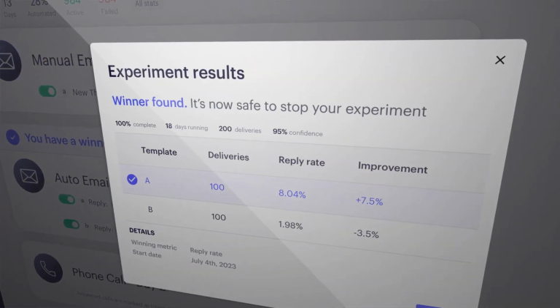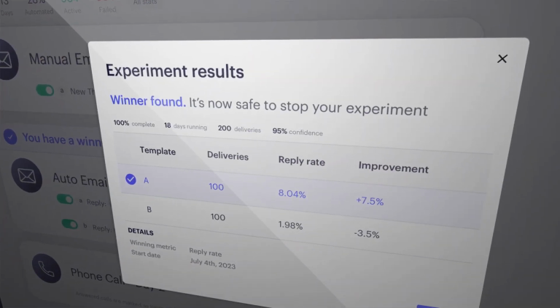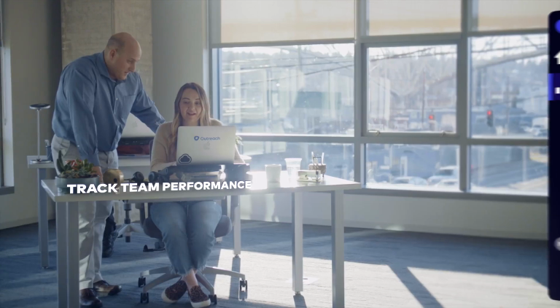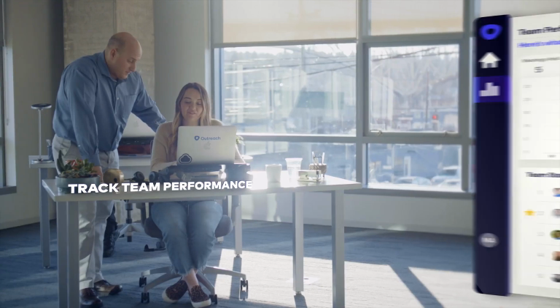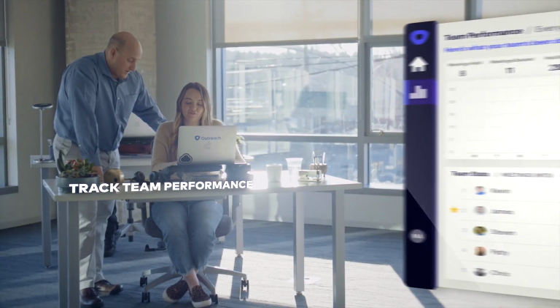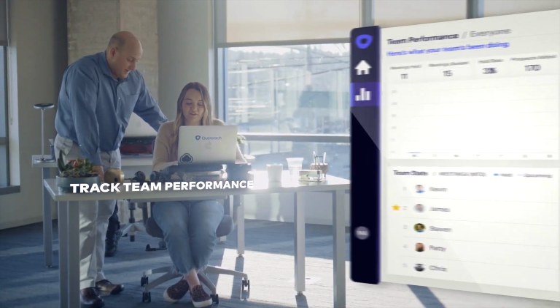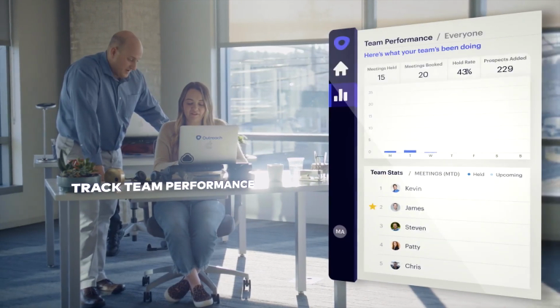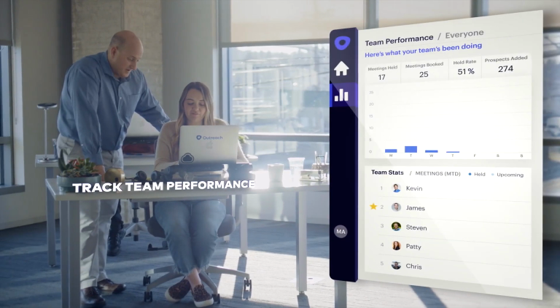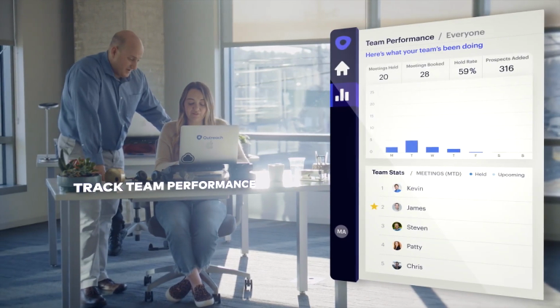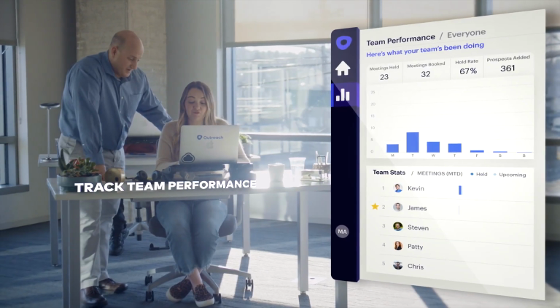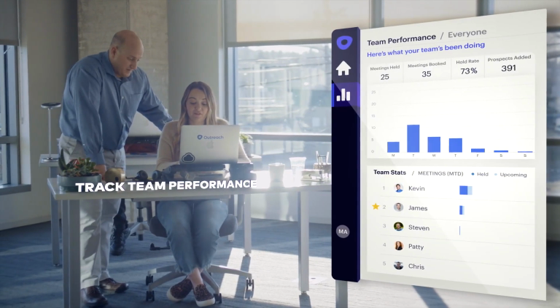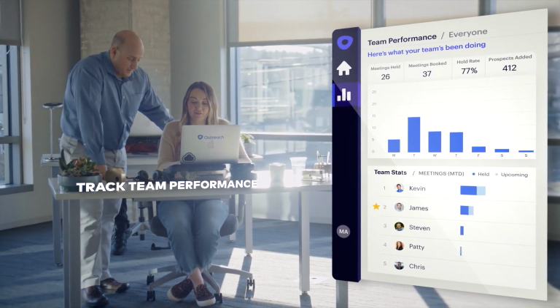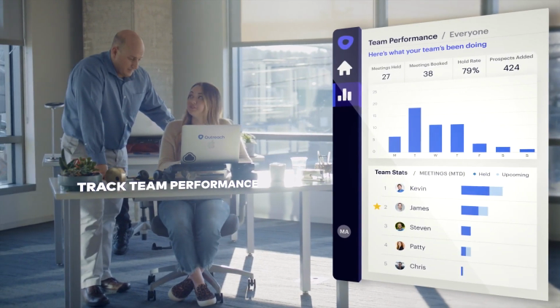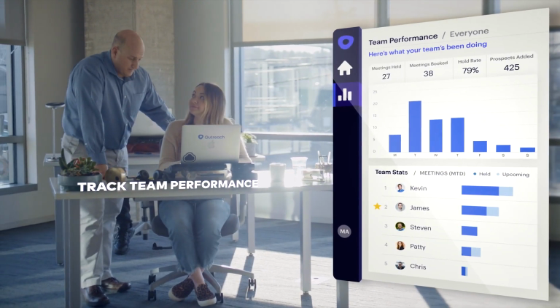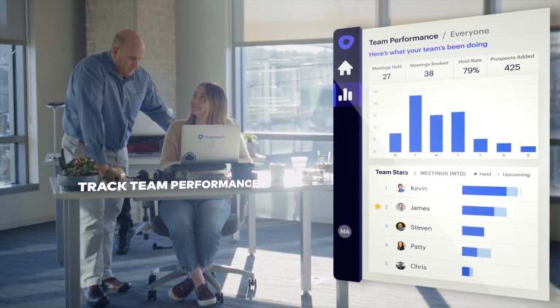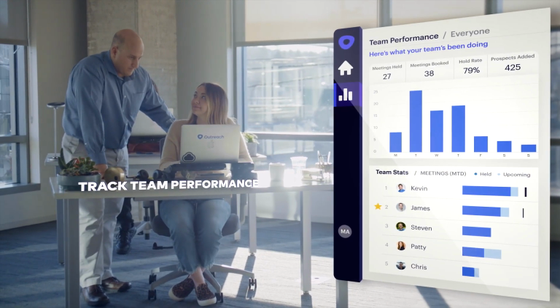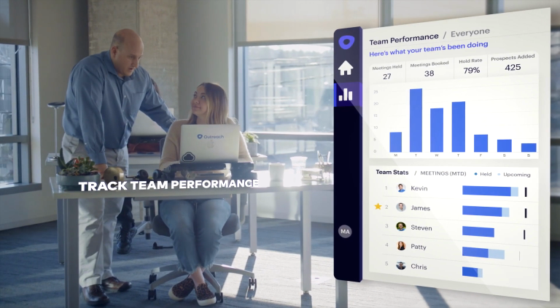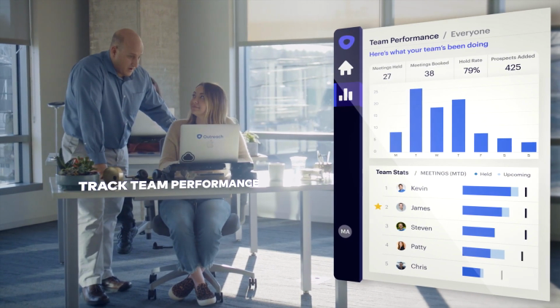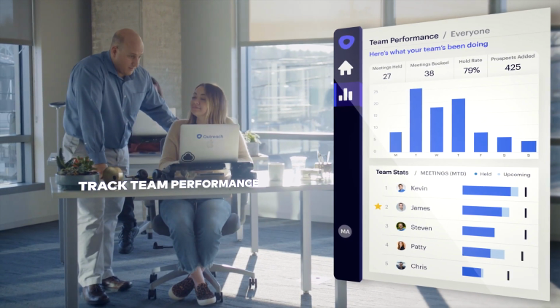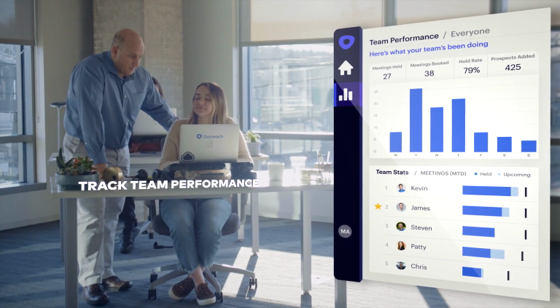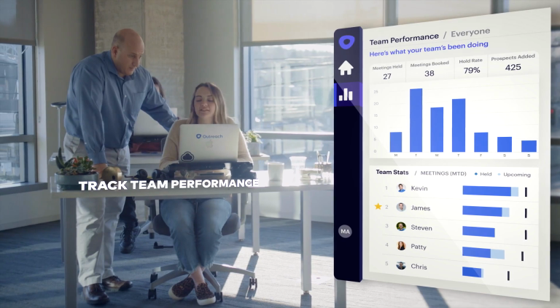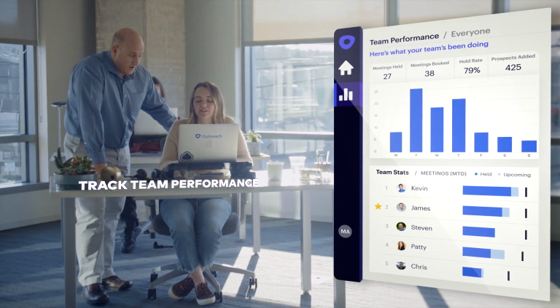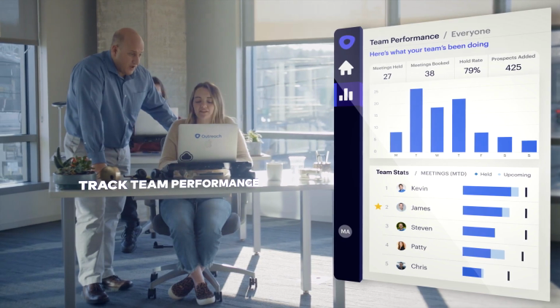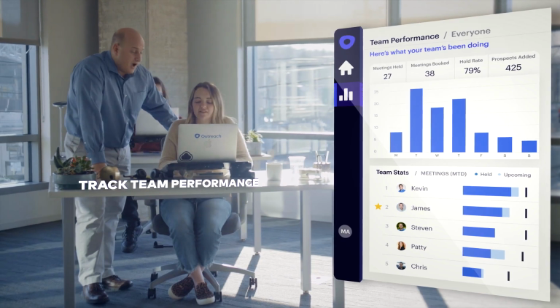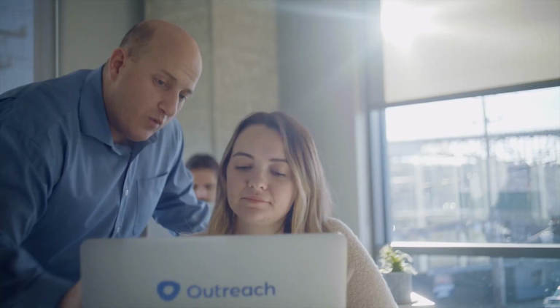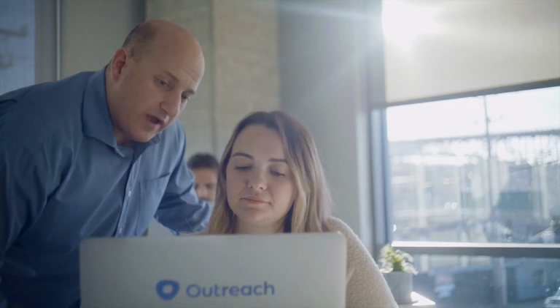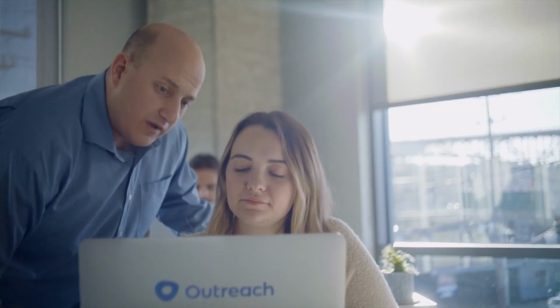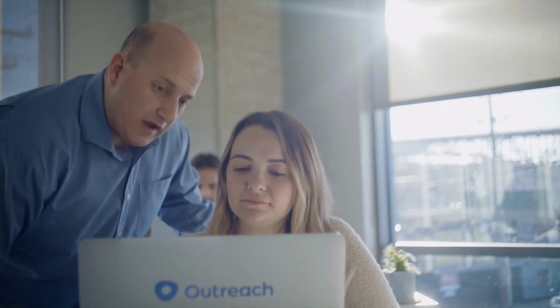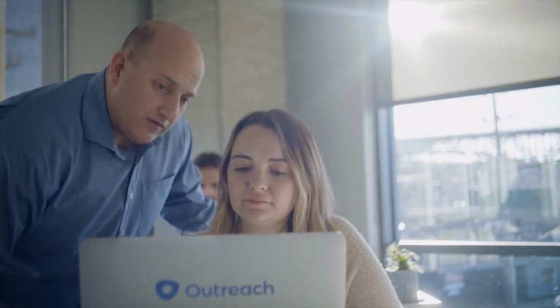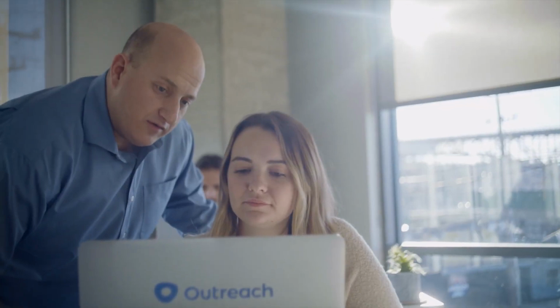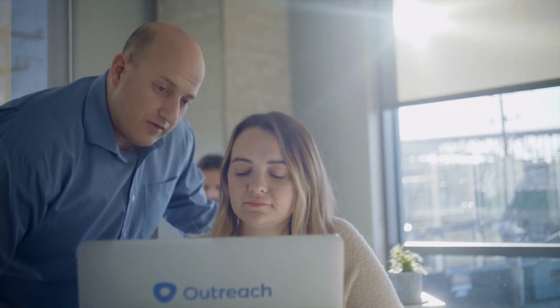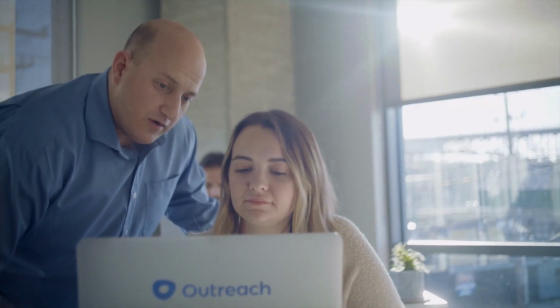A platform to test different messages and approaches to optimize your content for better odds of success. You gain visibility into your sales reps' activity to see what truly works and use that knowledge to make everyone better.